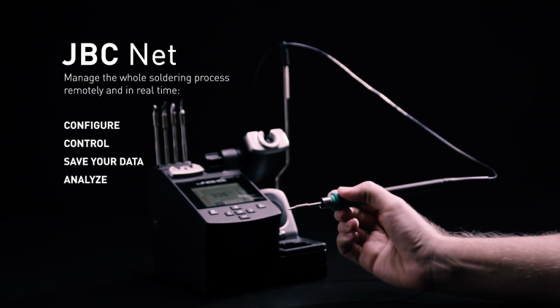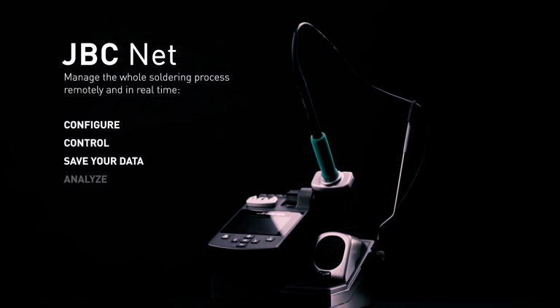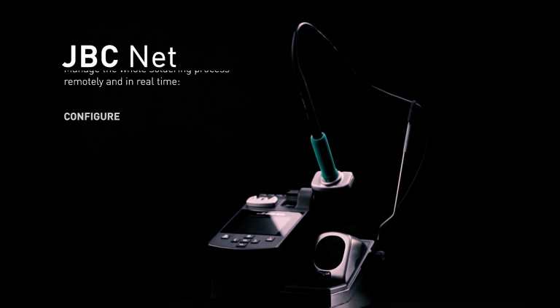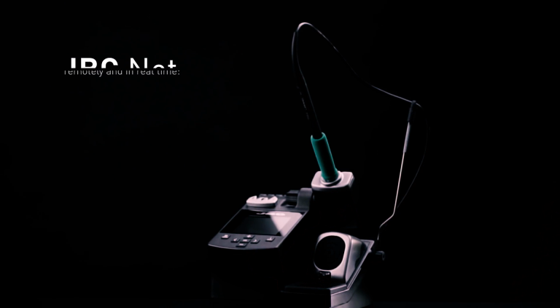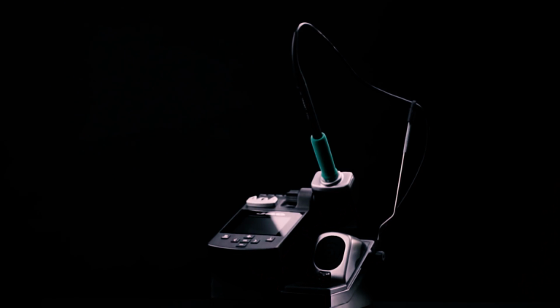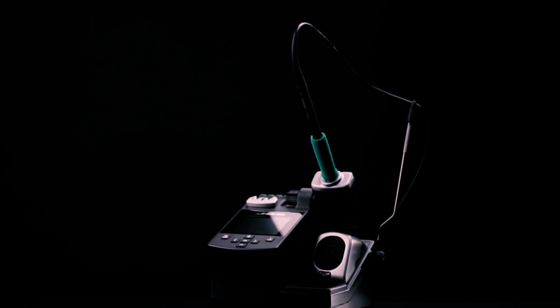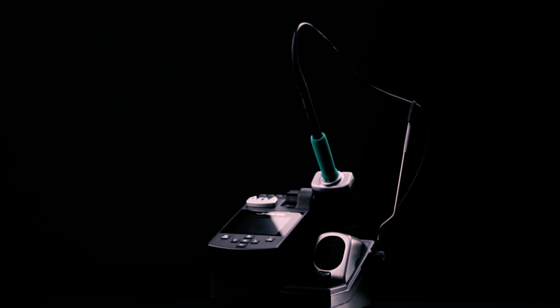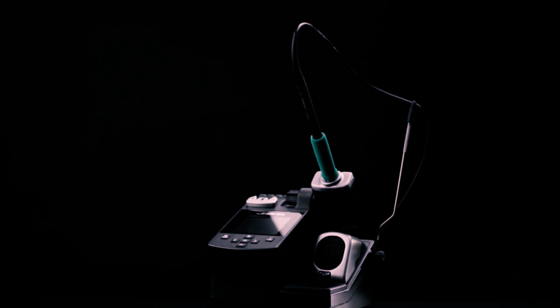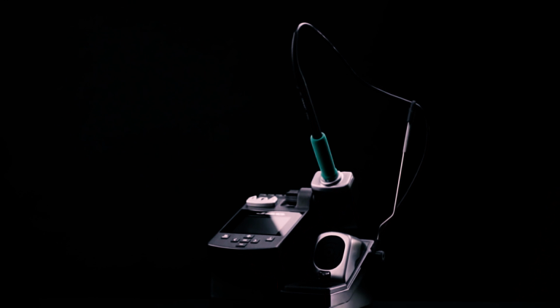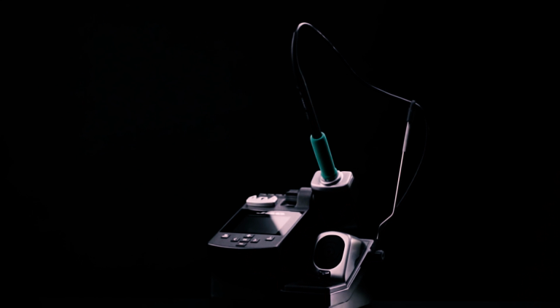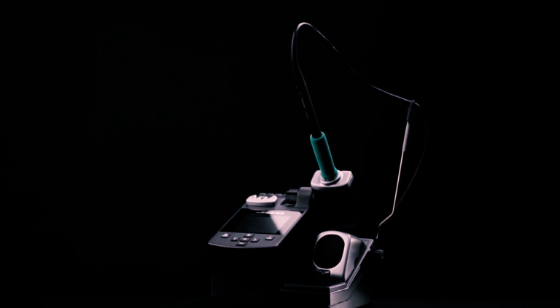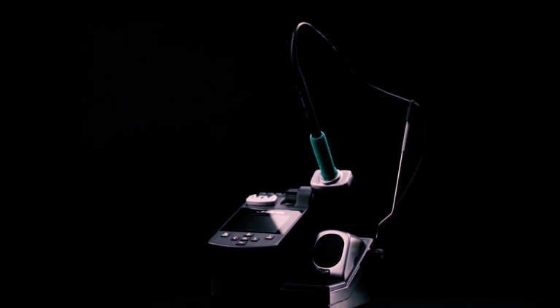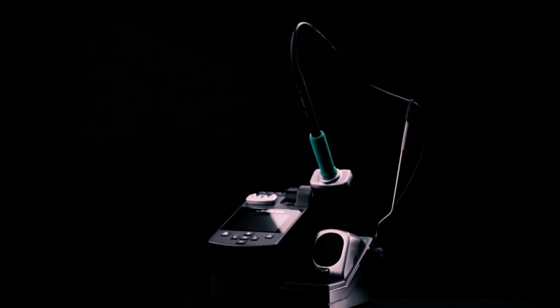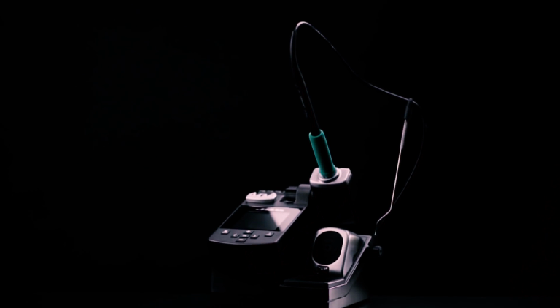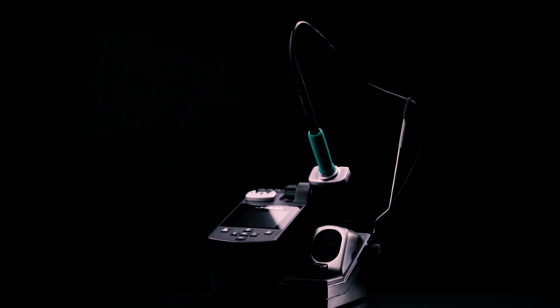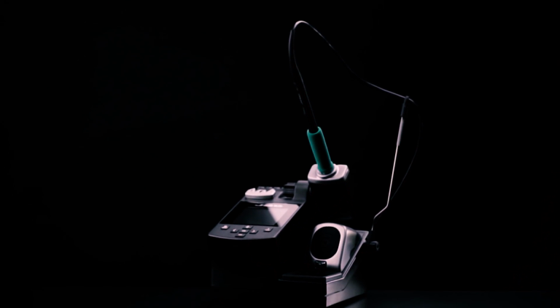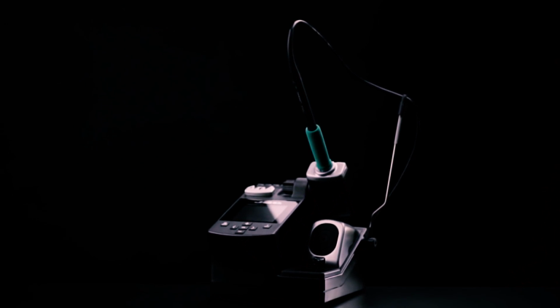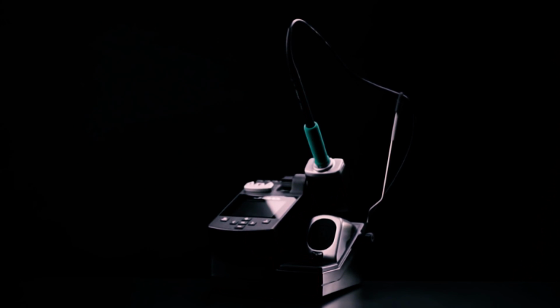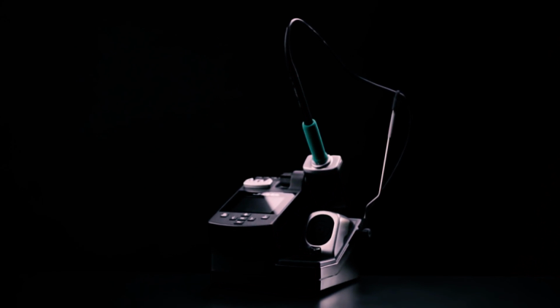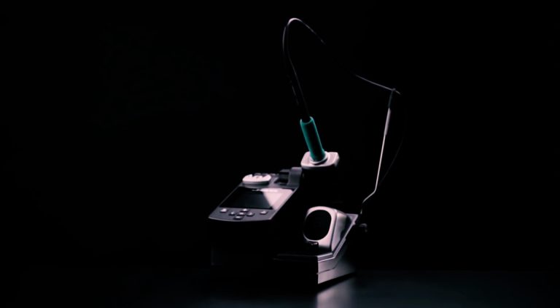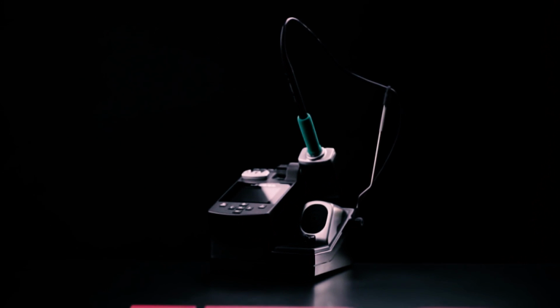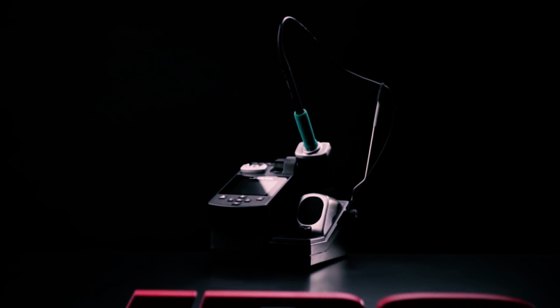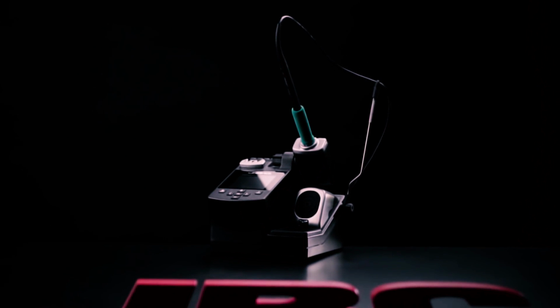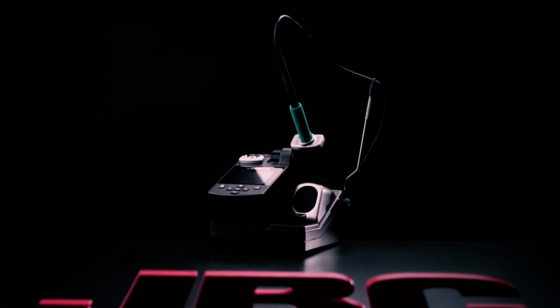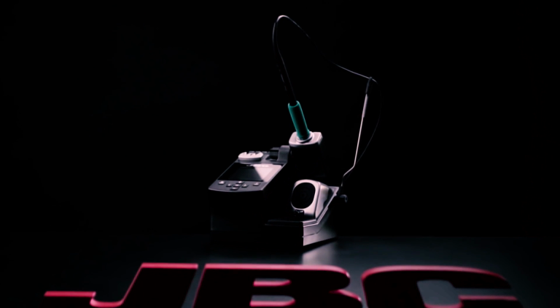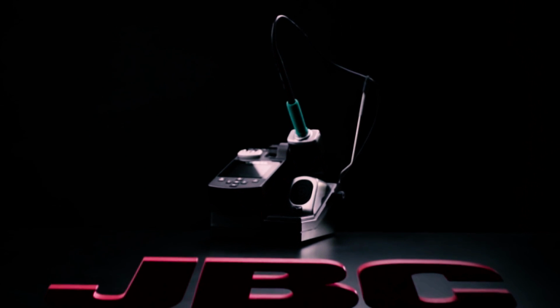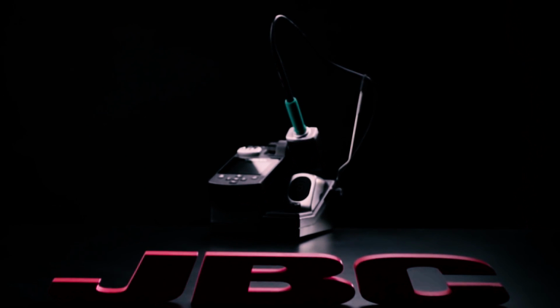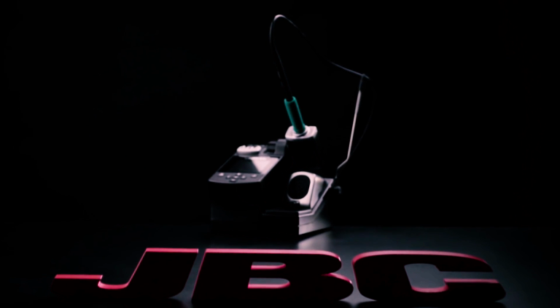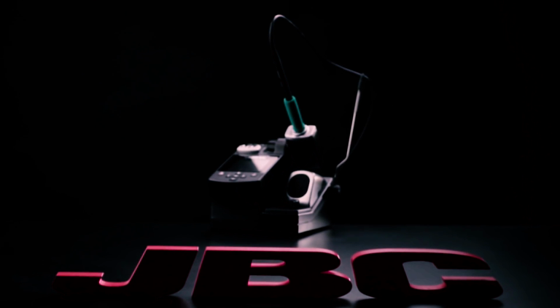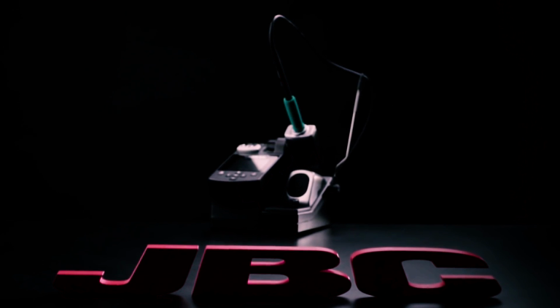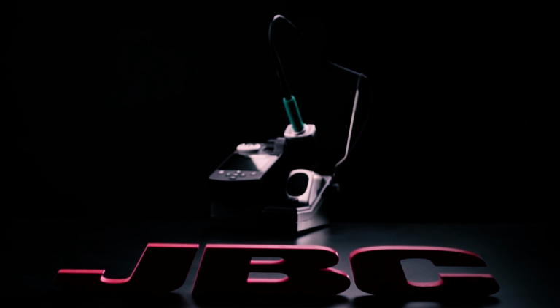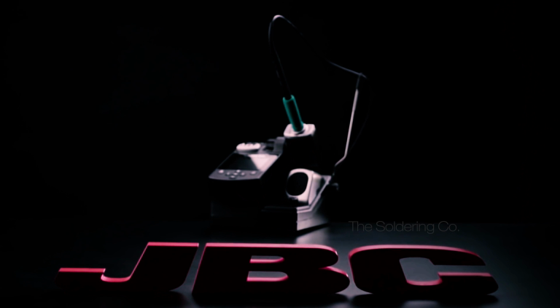The new compact station — the best self-contained equipment for a successful hand soldering.